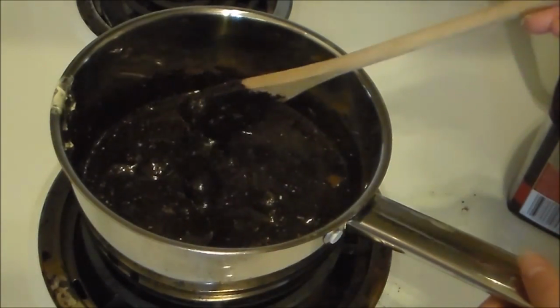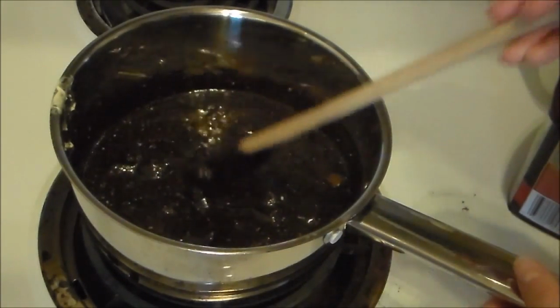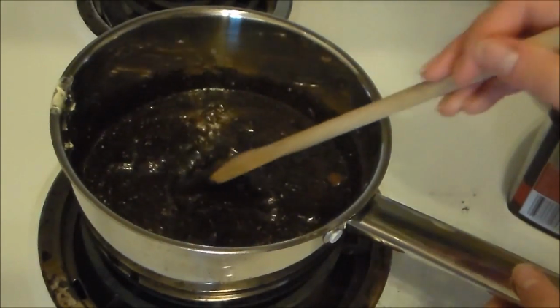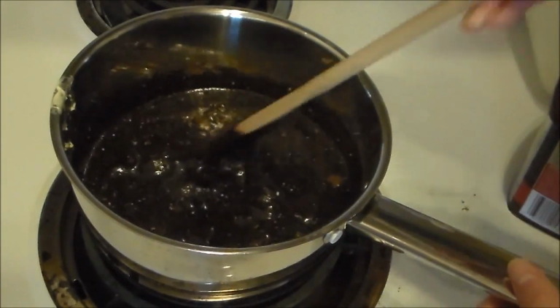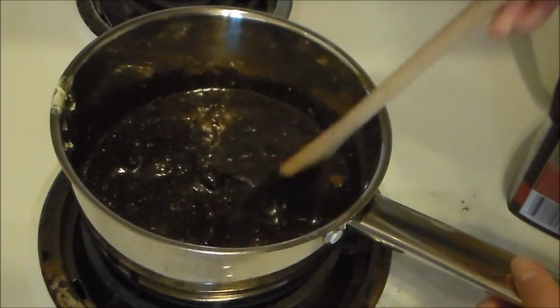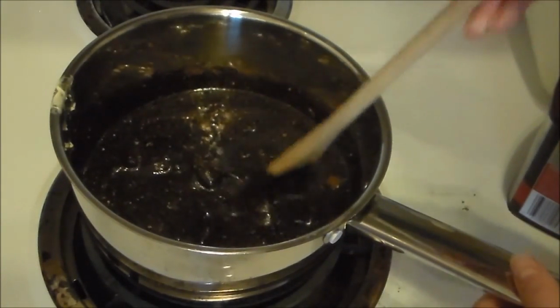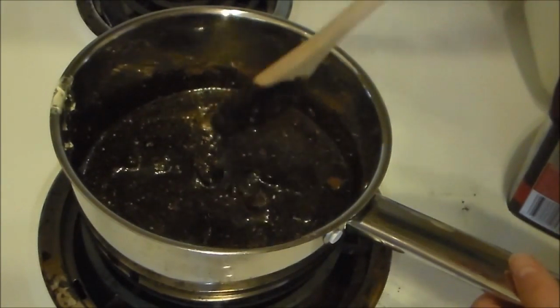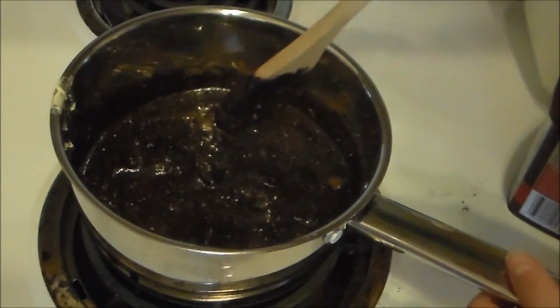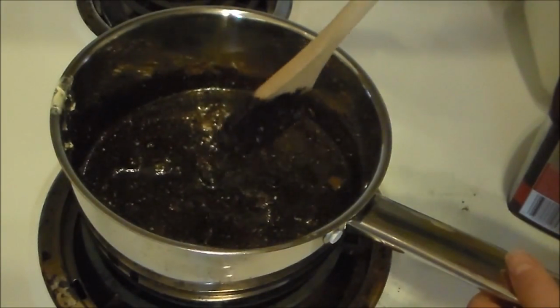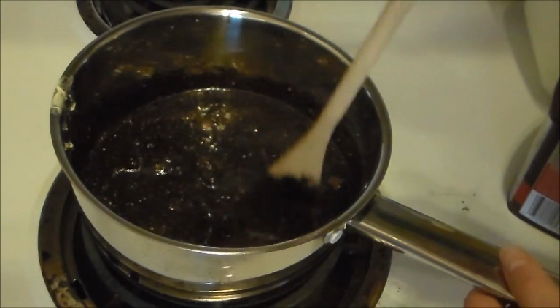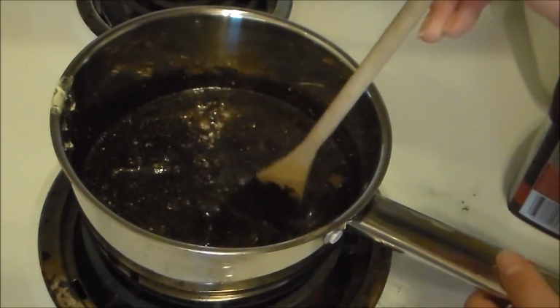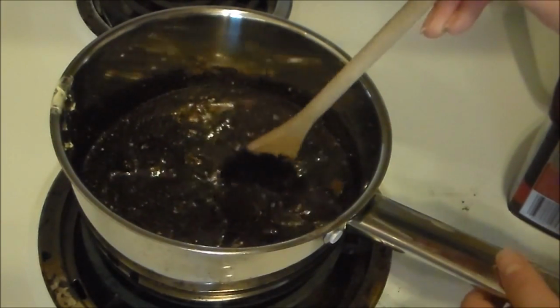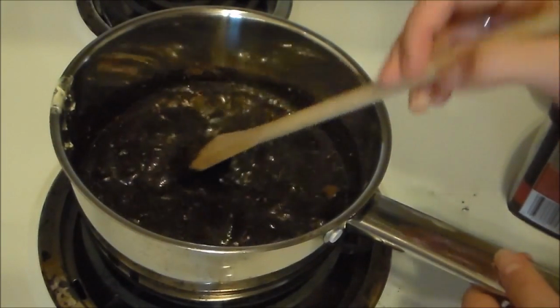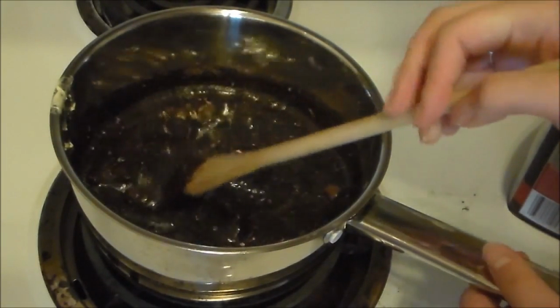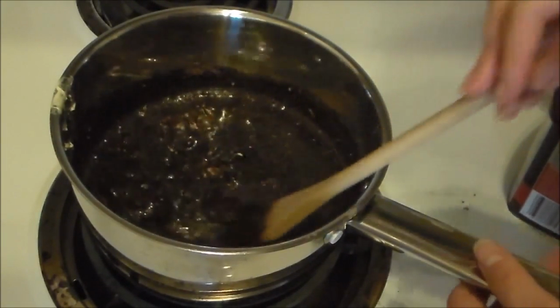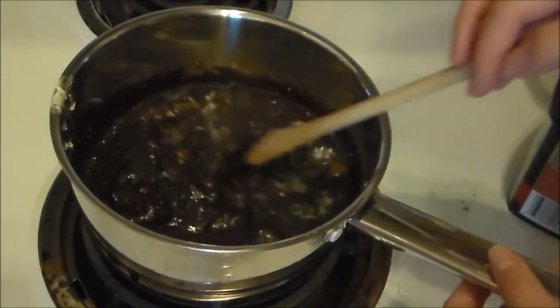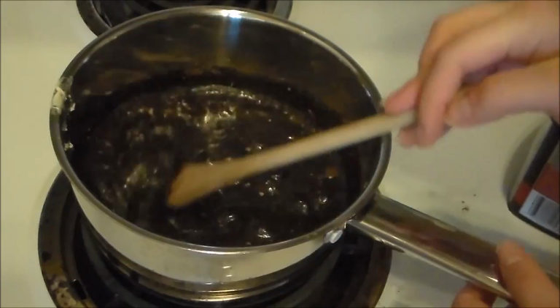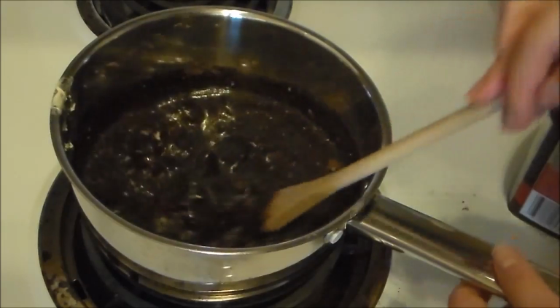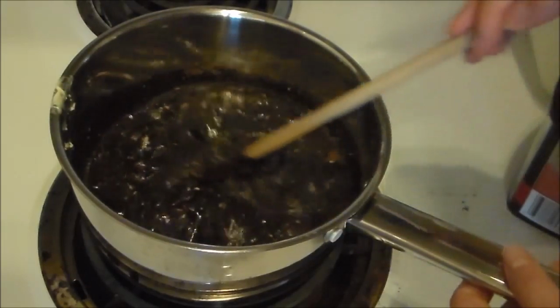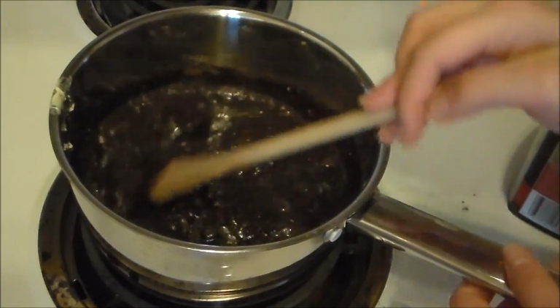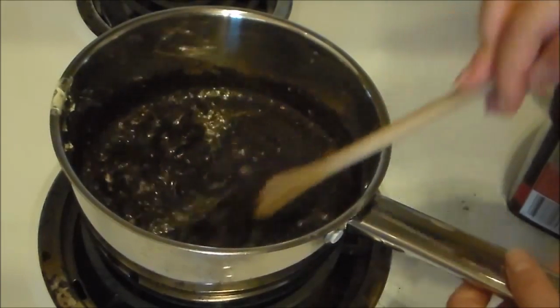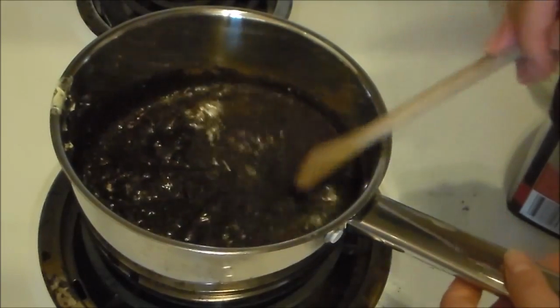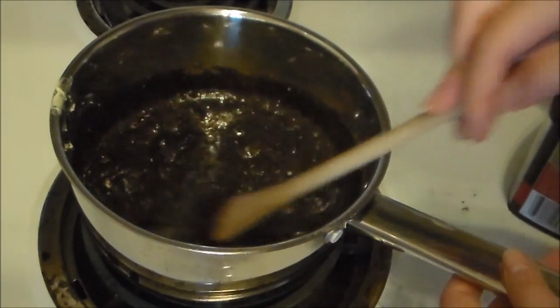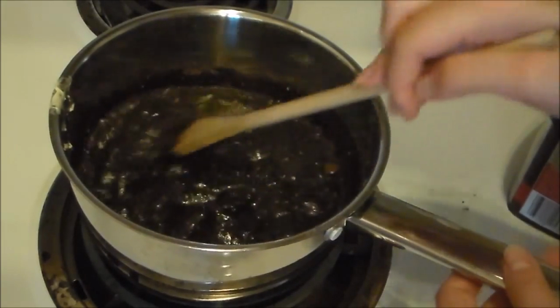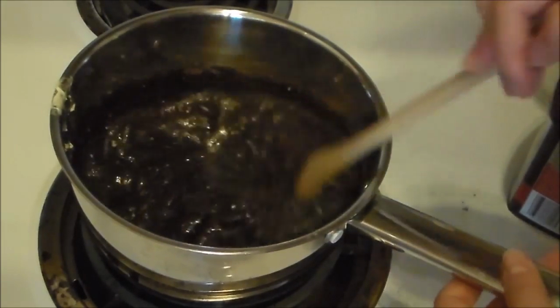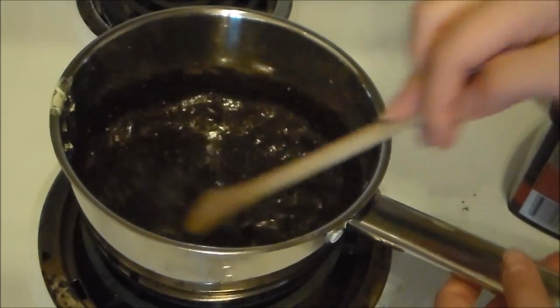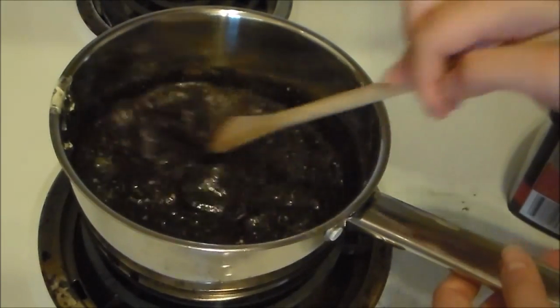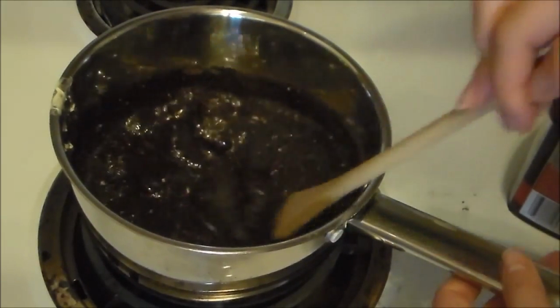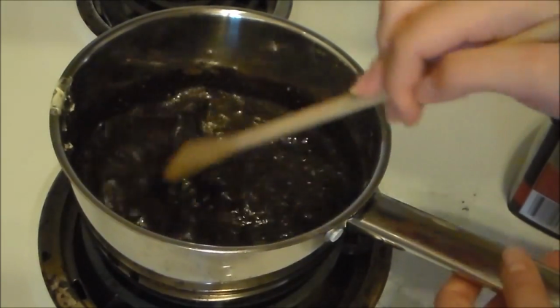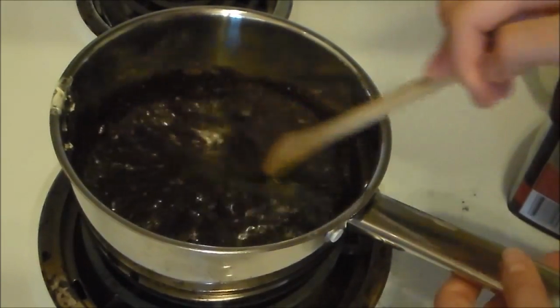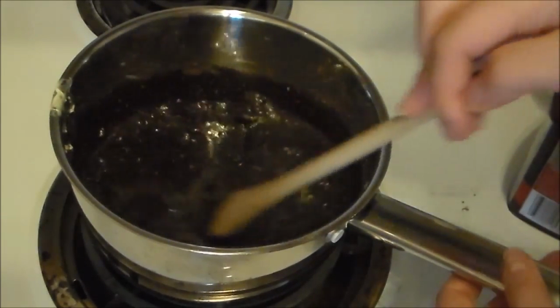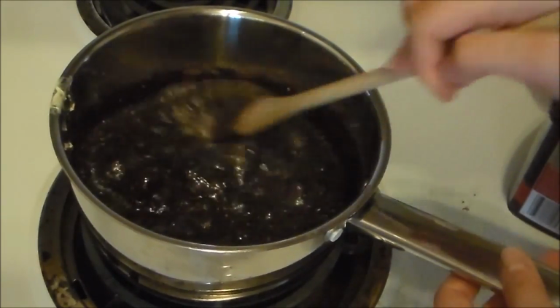What we're doing now is just bringing it to a boil, stirring it occasionally, and then we'll let it boil for a minute.